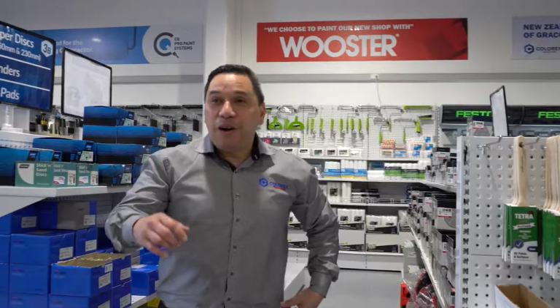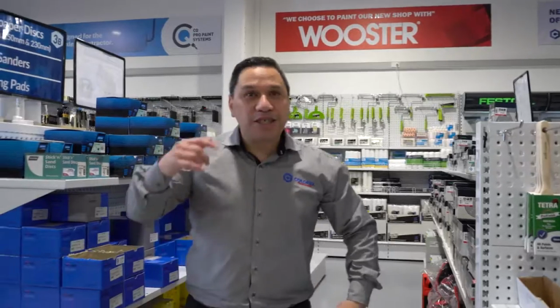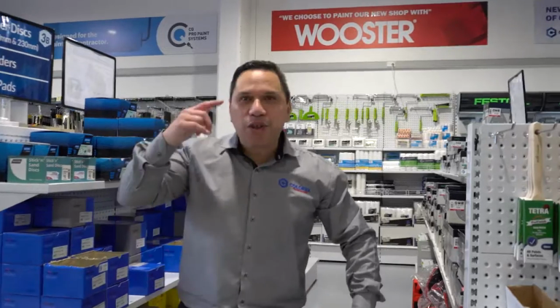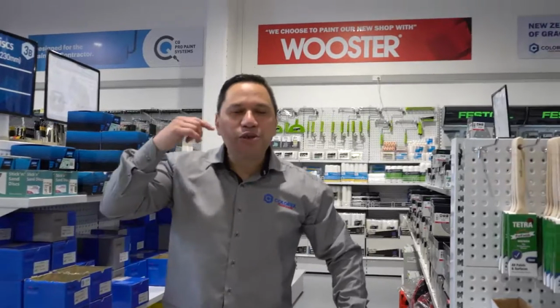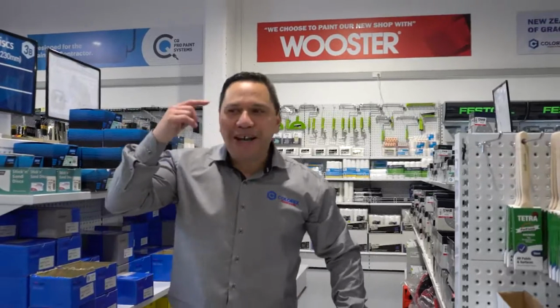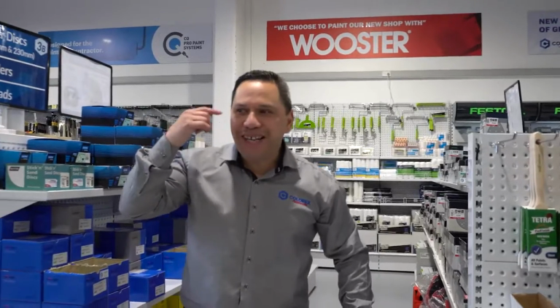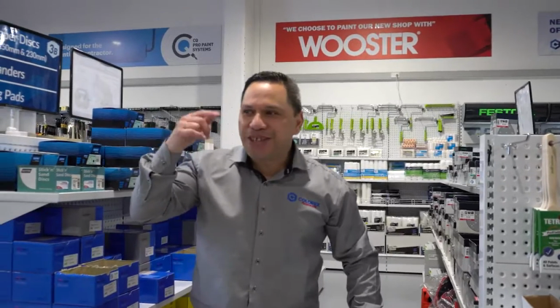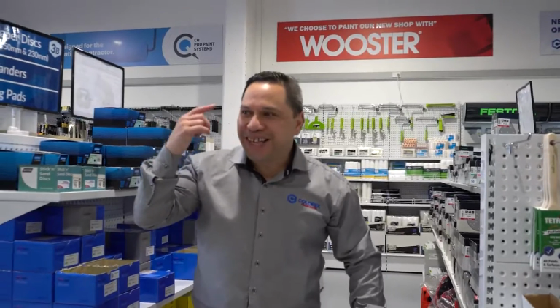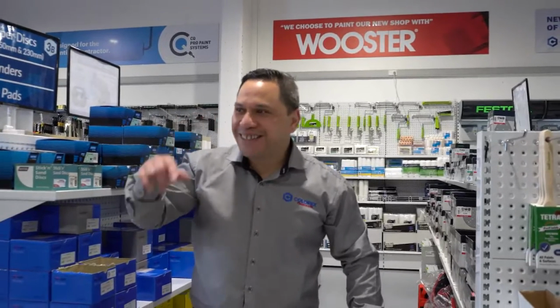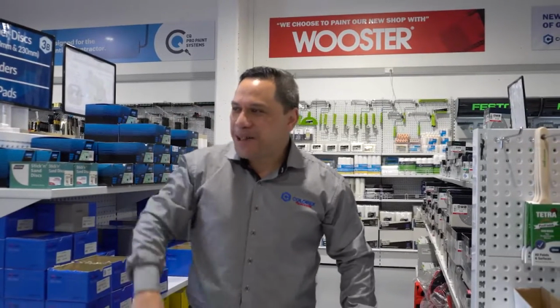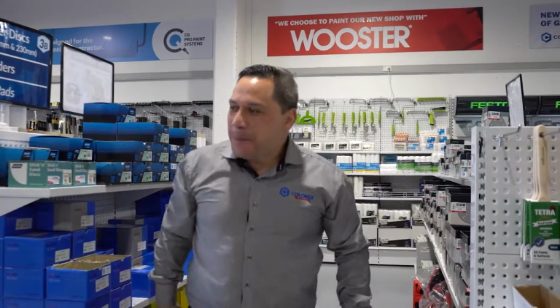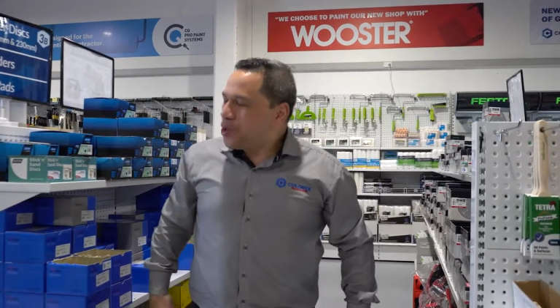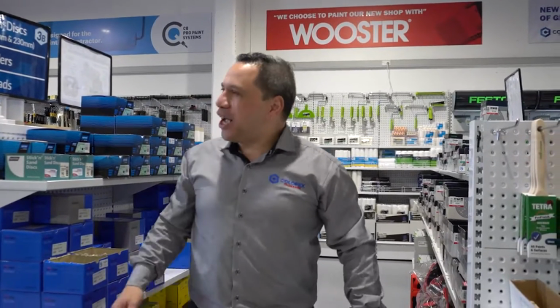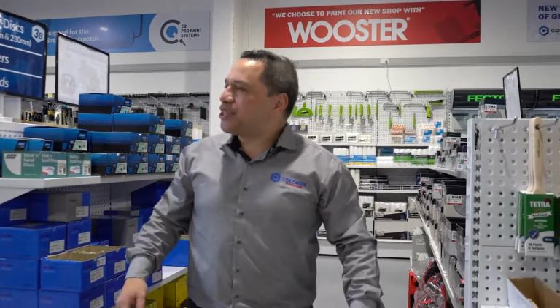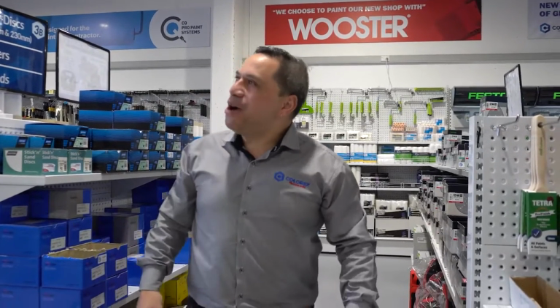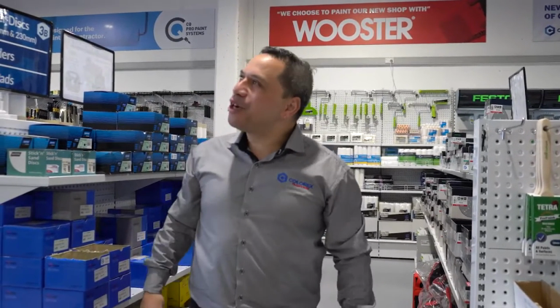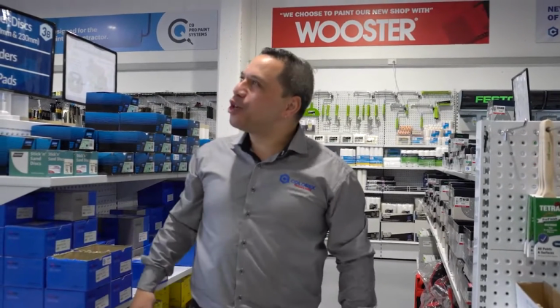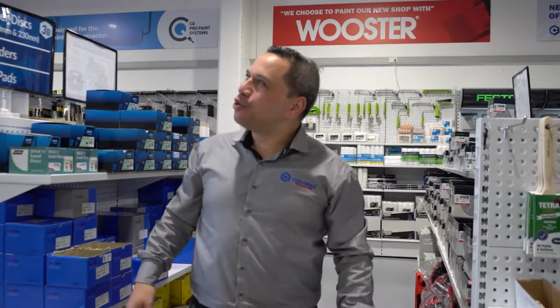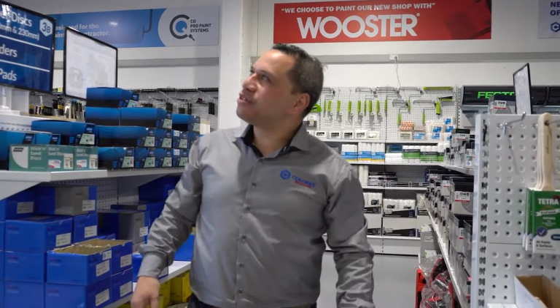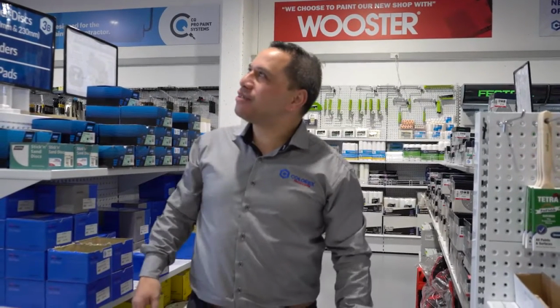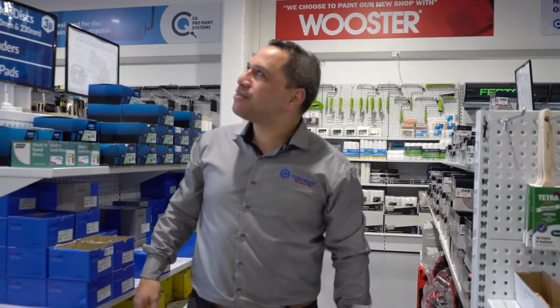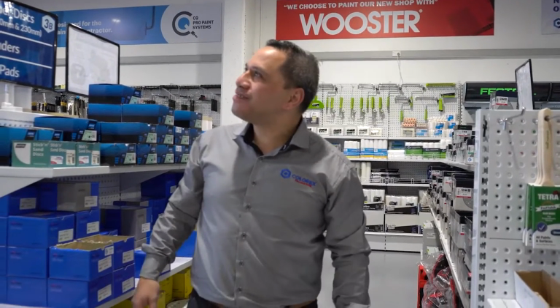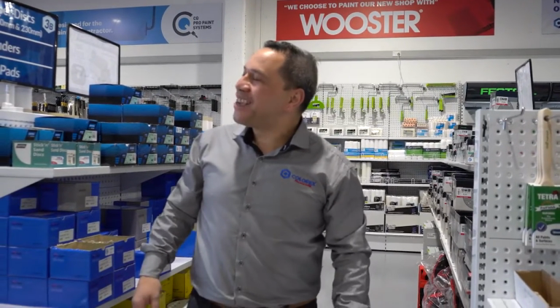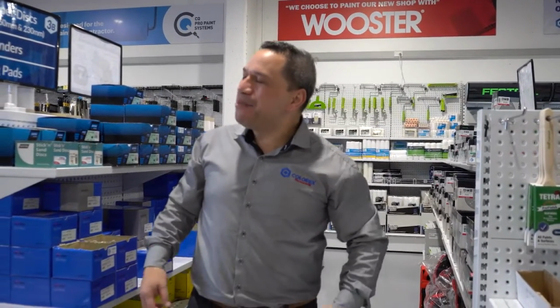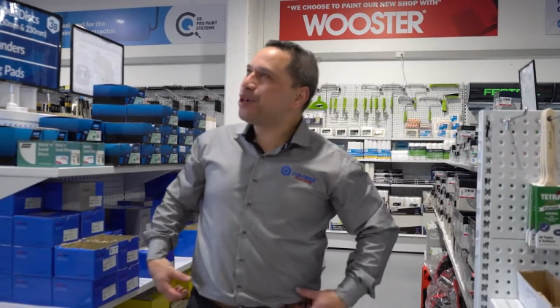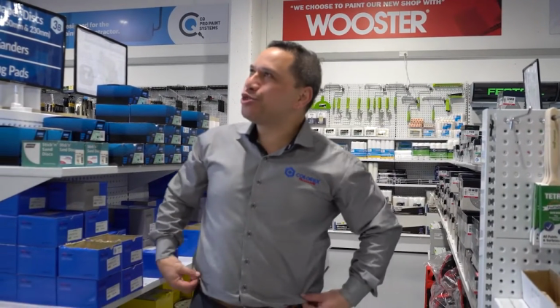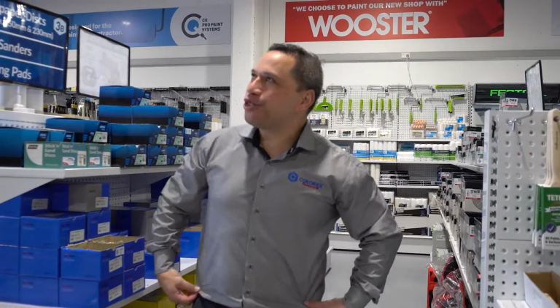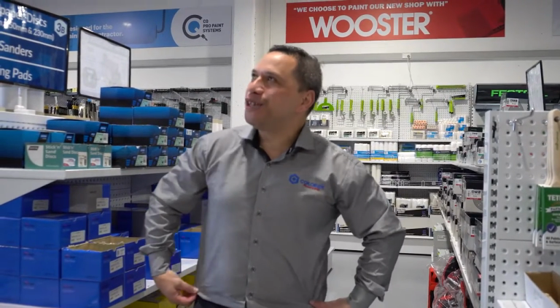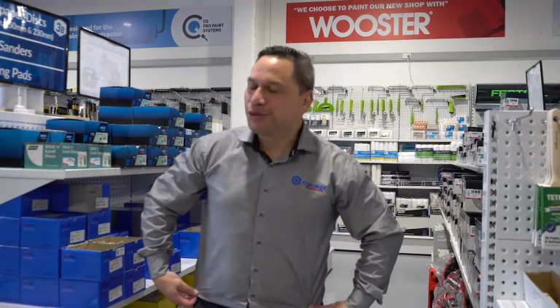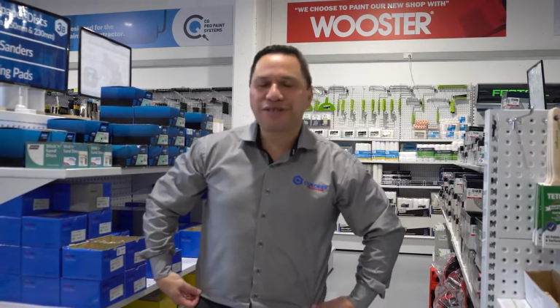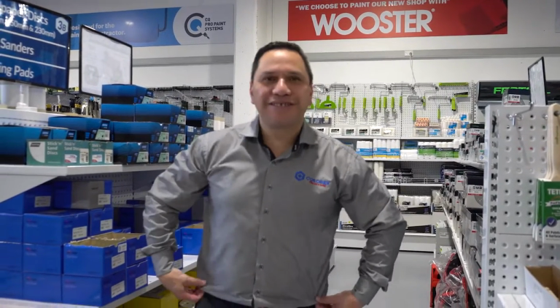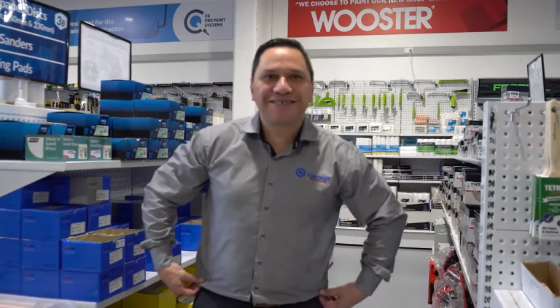I was just going through my head thinking, okay, so how am I going to launch this? How am I going to truly launch this?